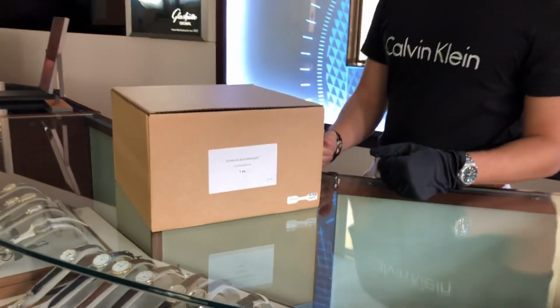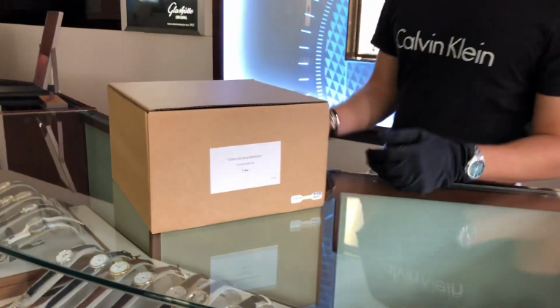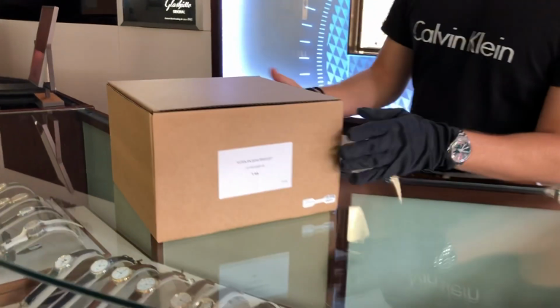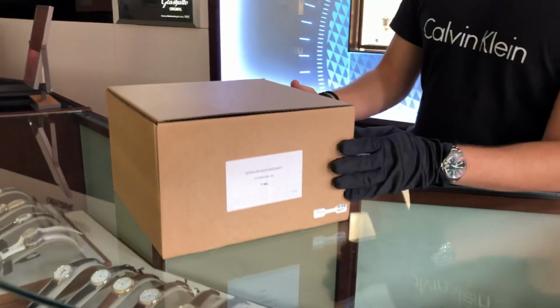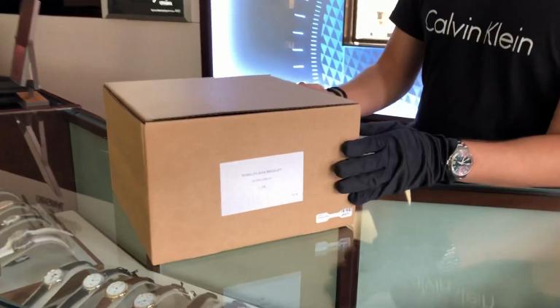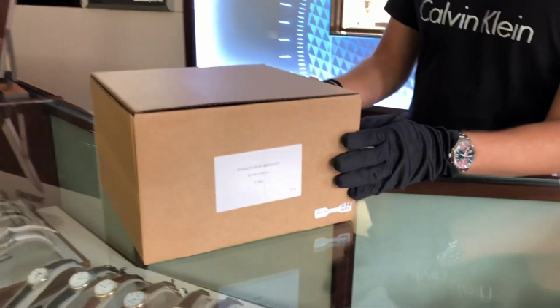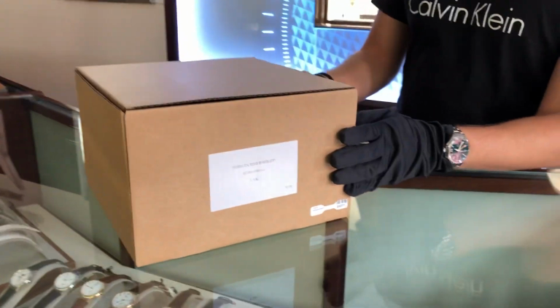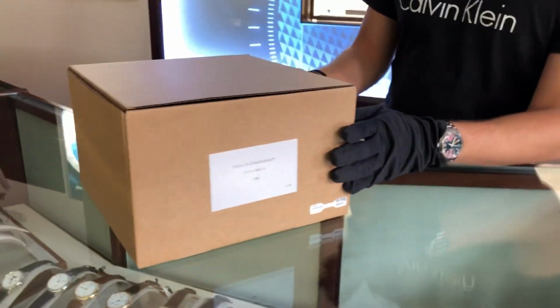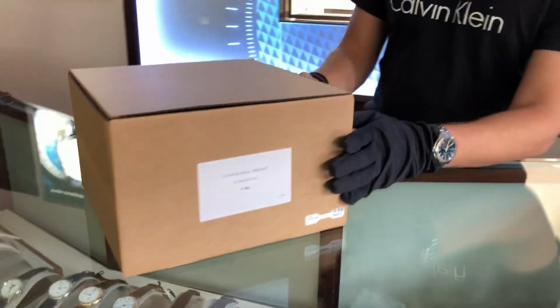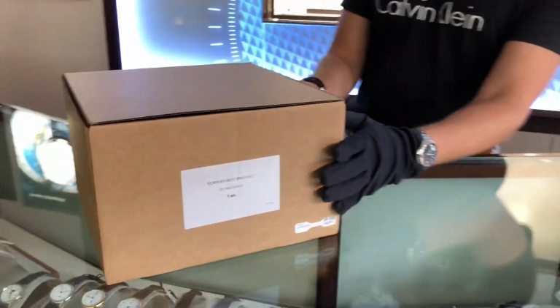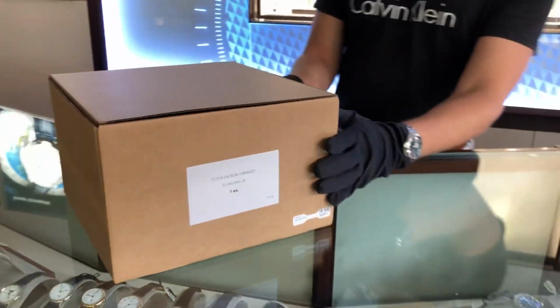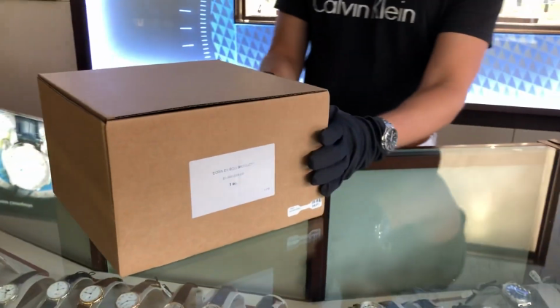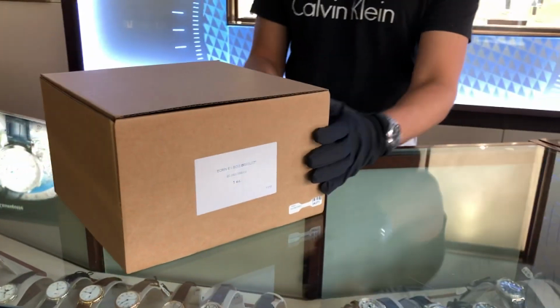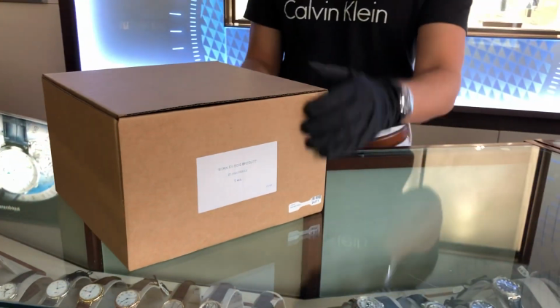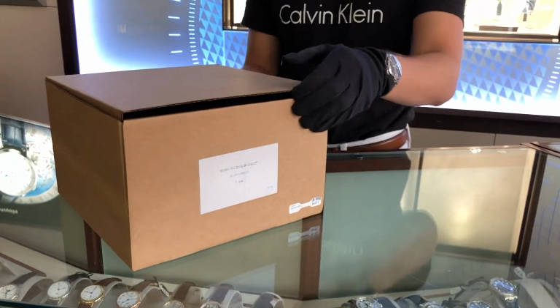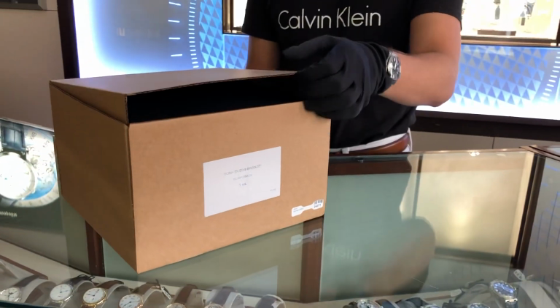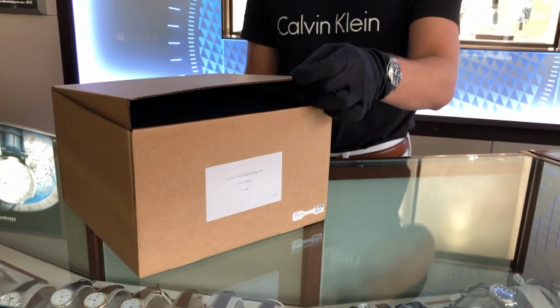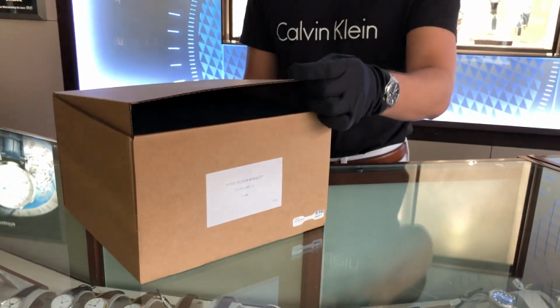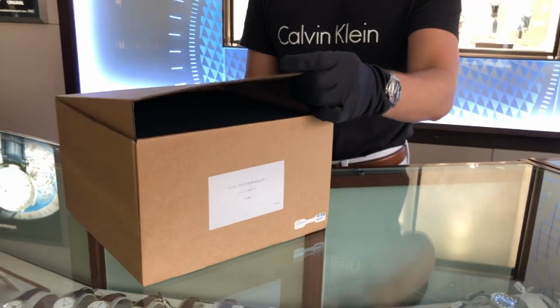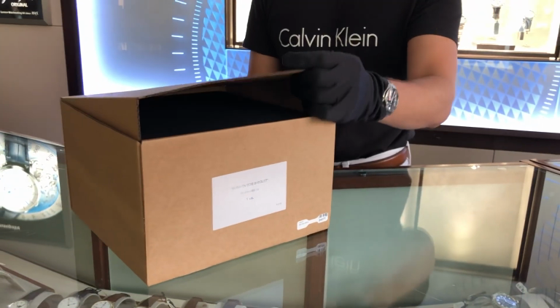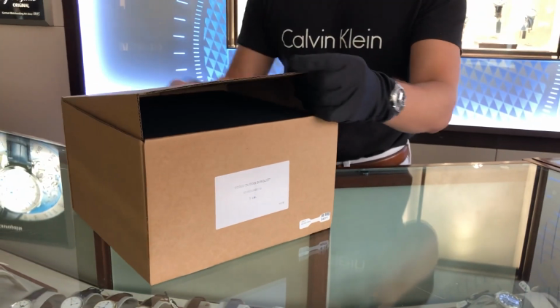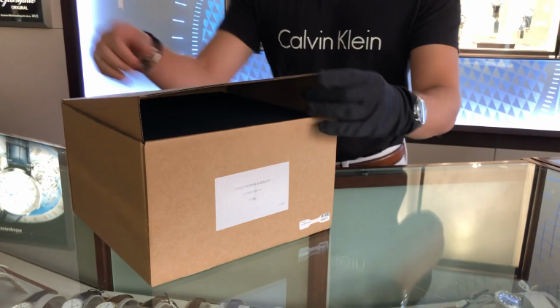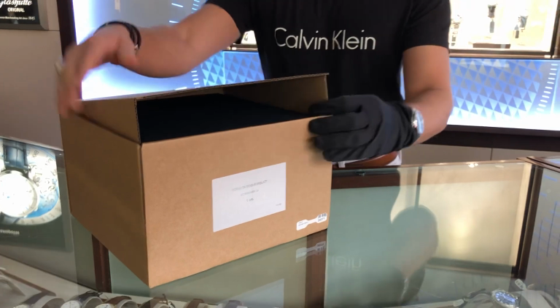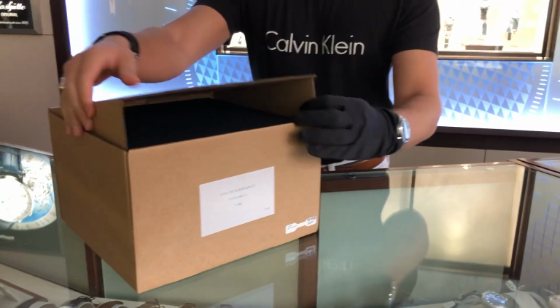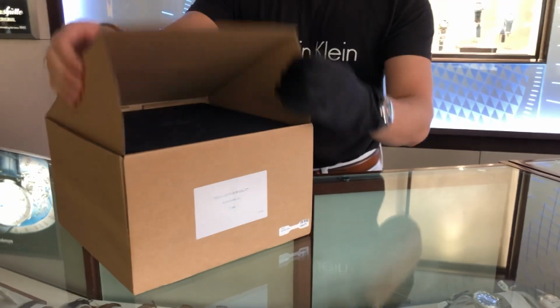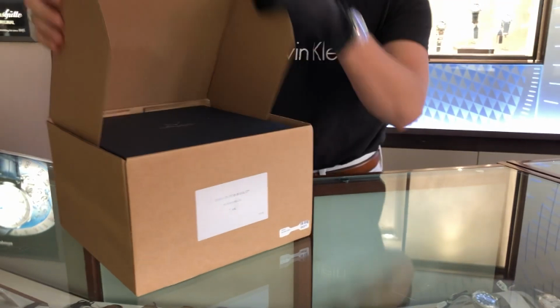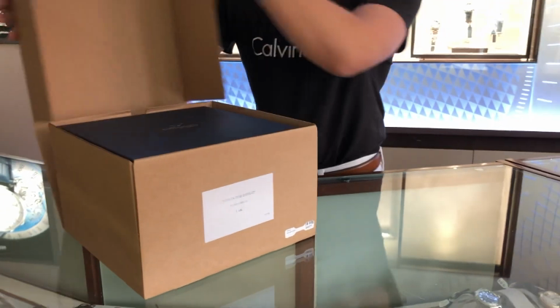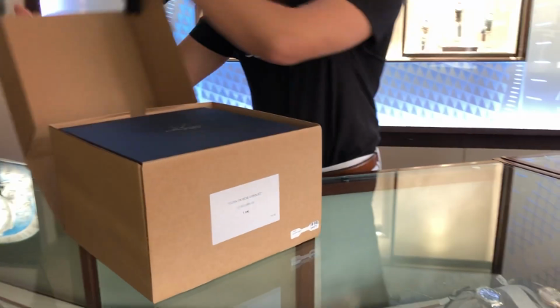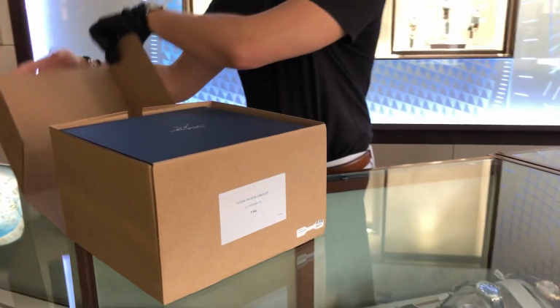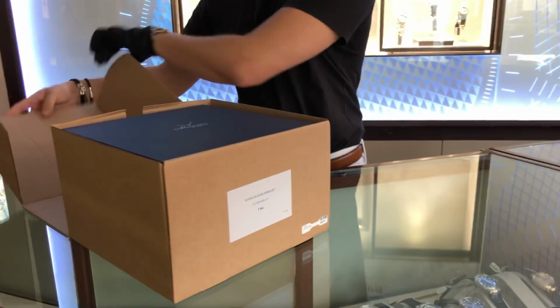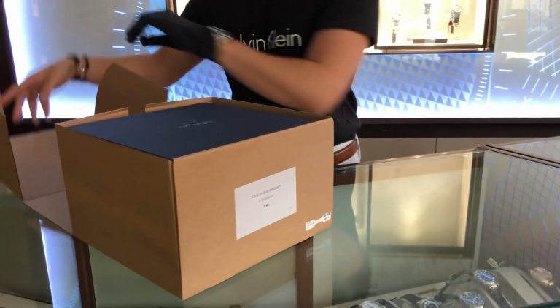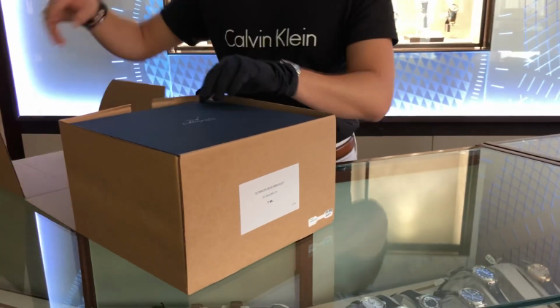So here we have the outer box. It's just a standard brown cardboard box. Go ahead and open it up.